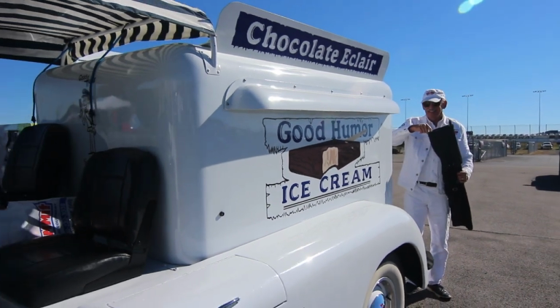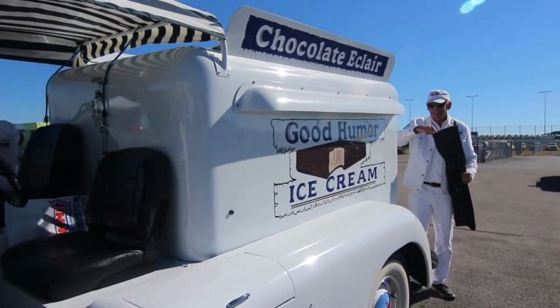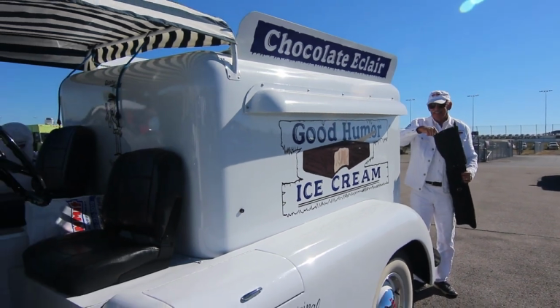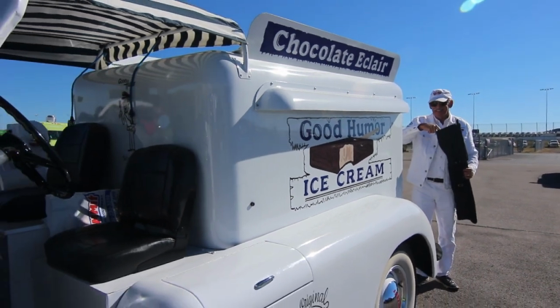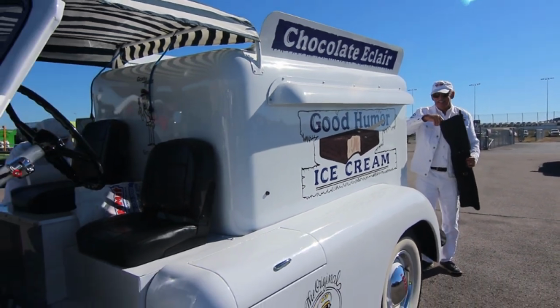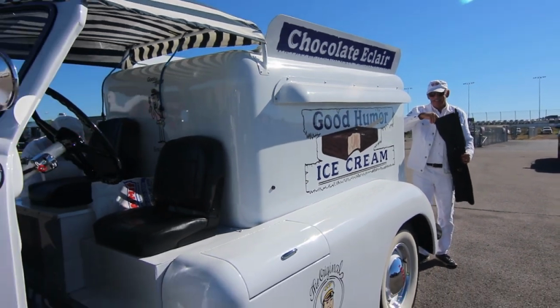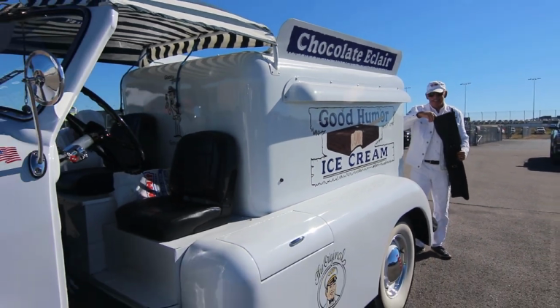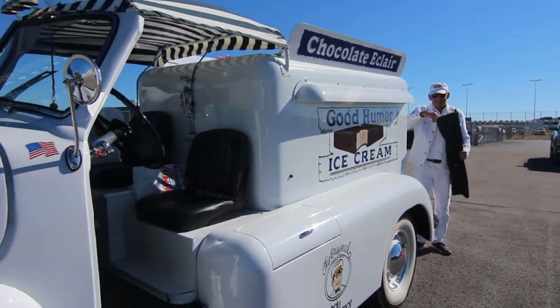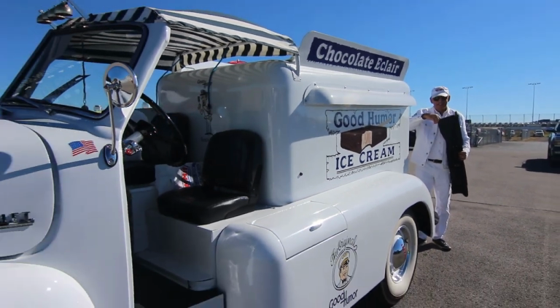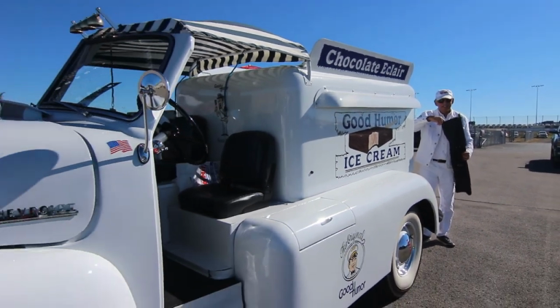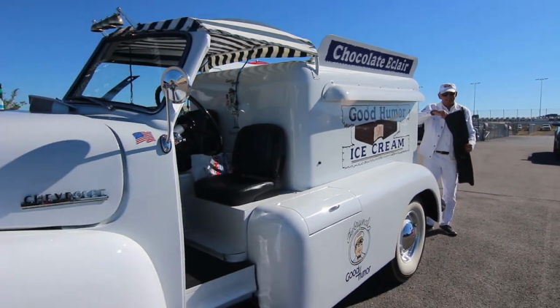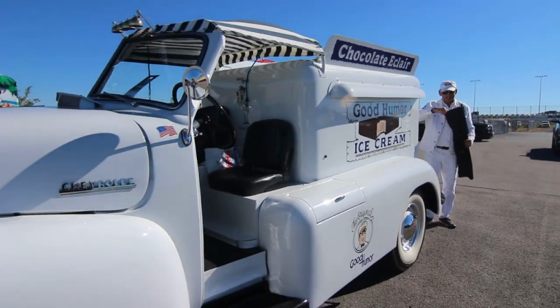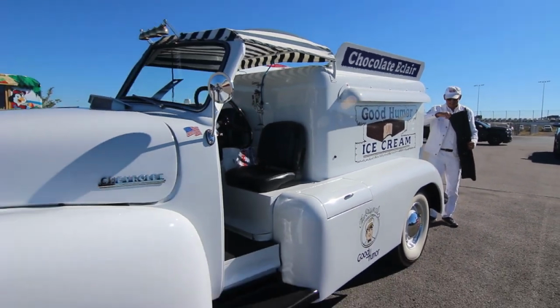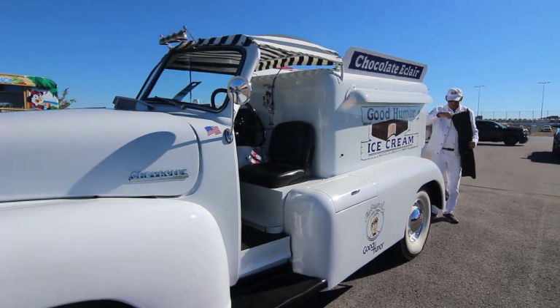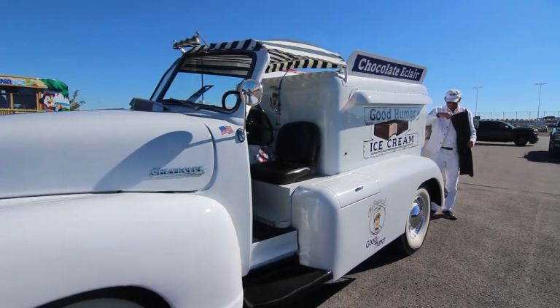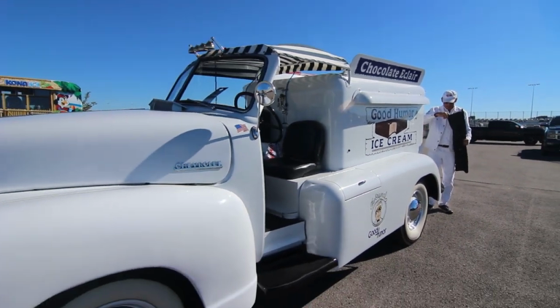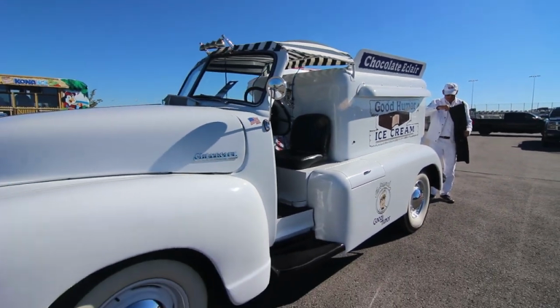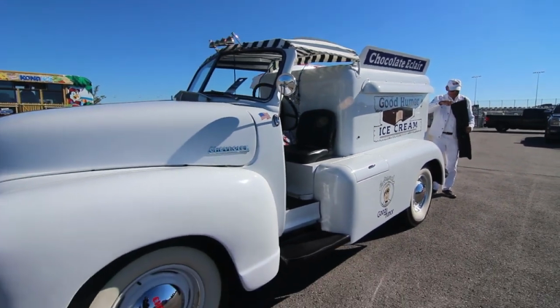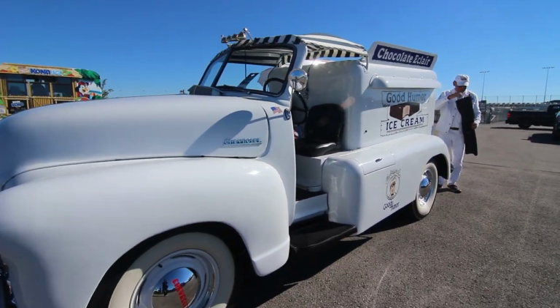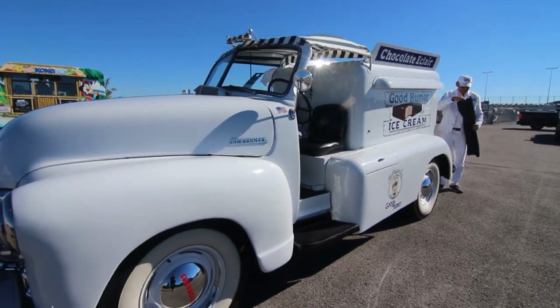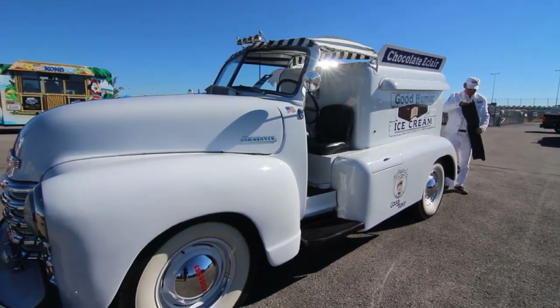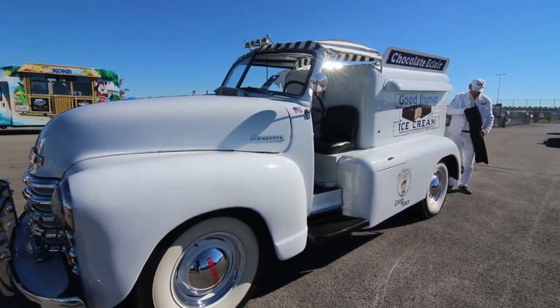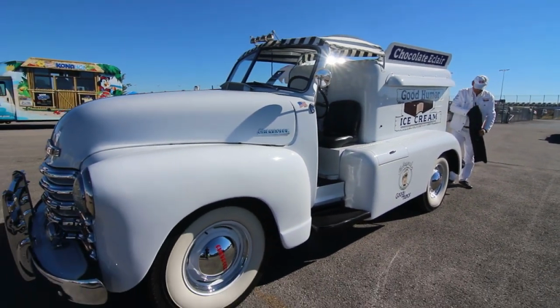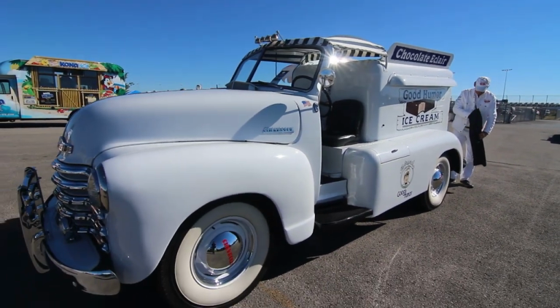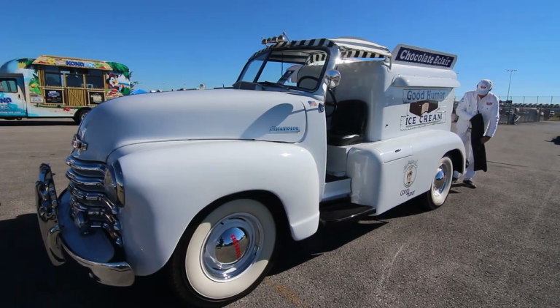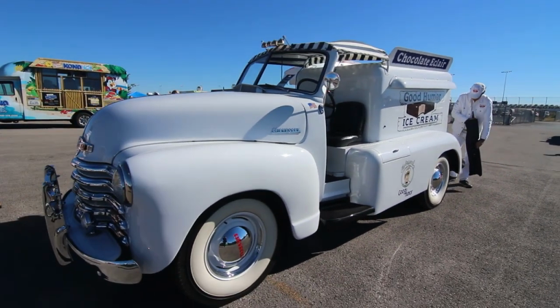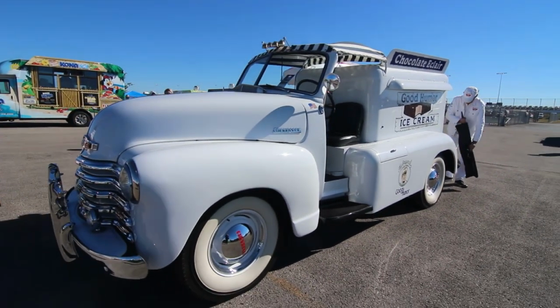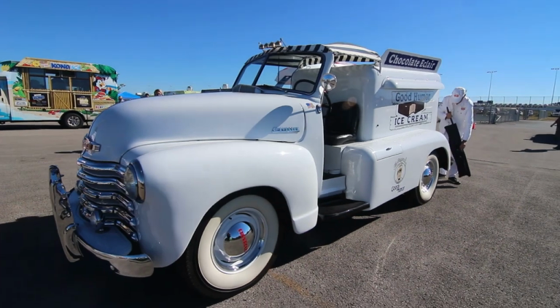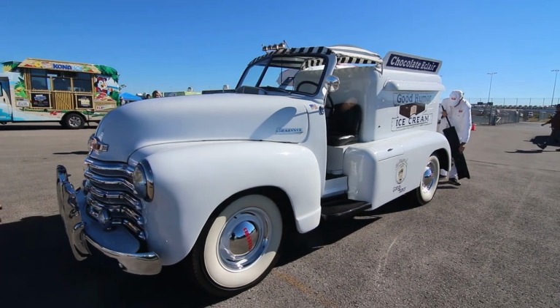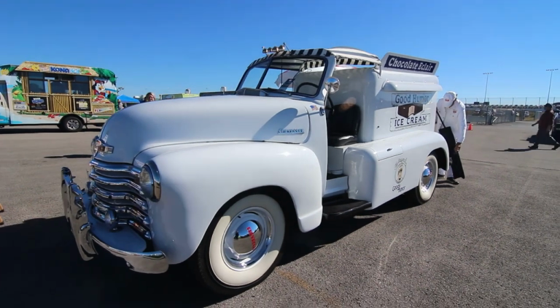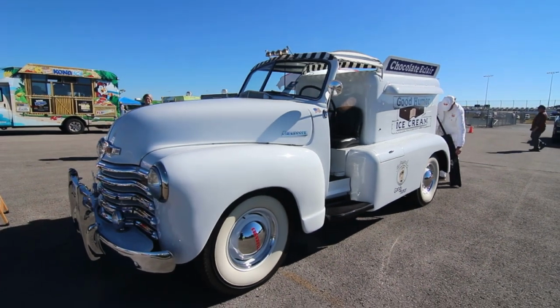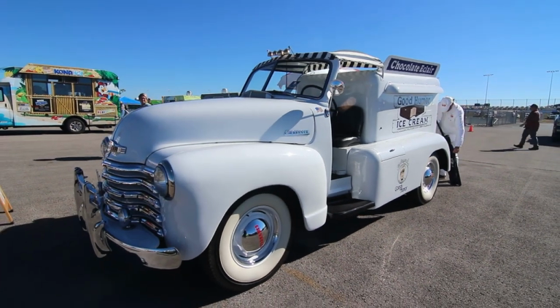The basic powertrain is Chevy, so readily available parts — not much trouble there.